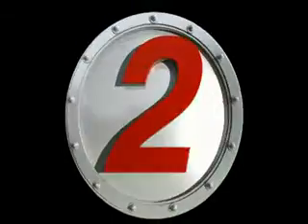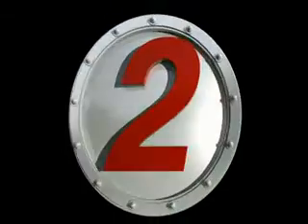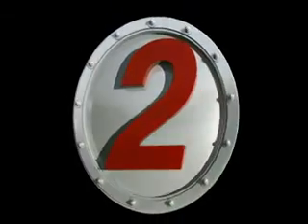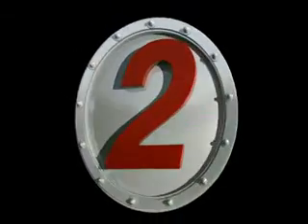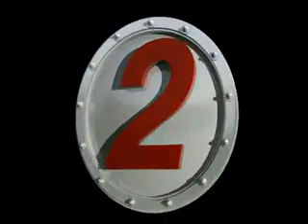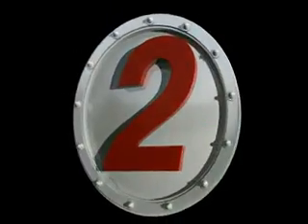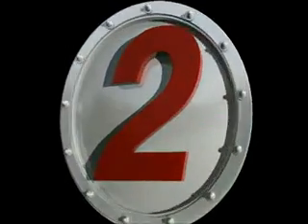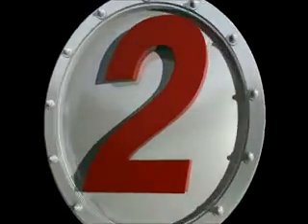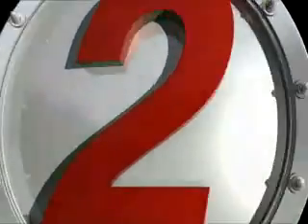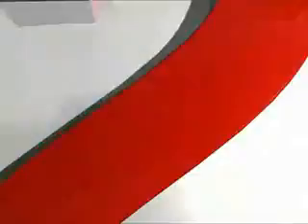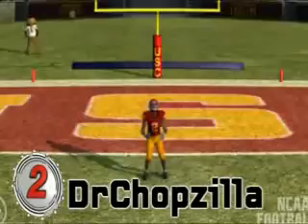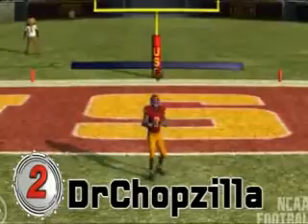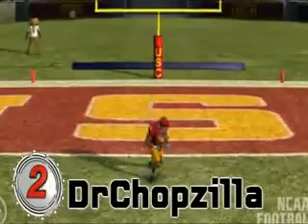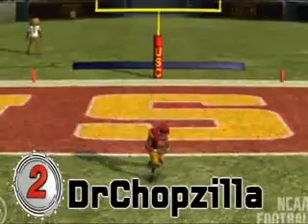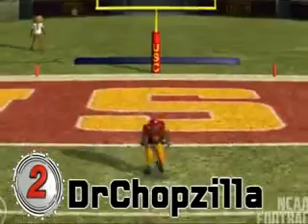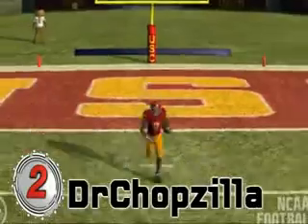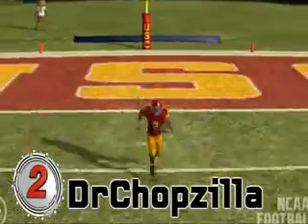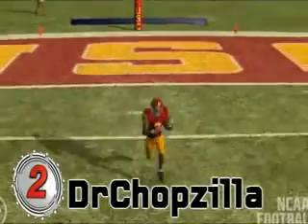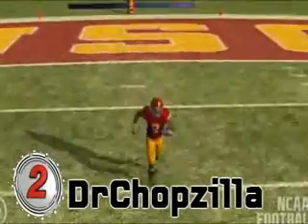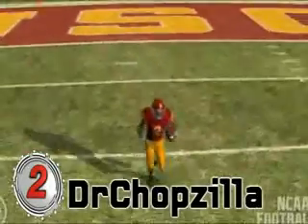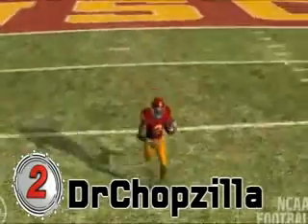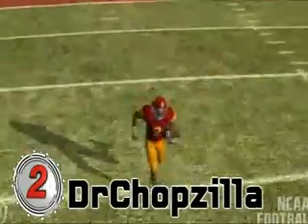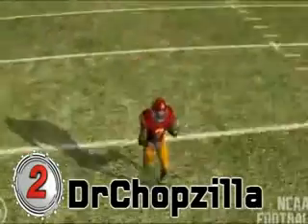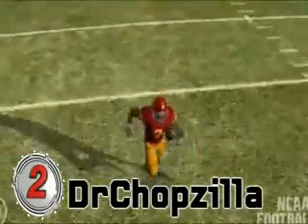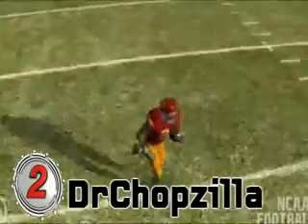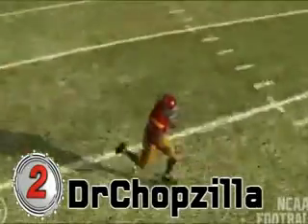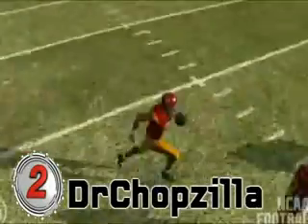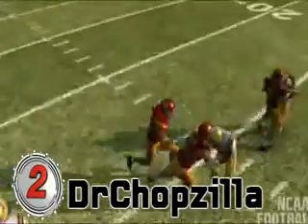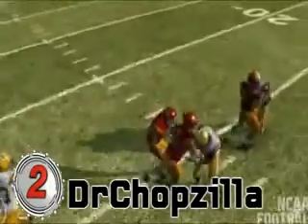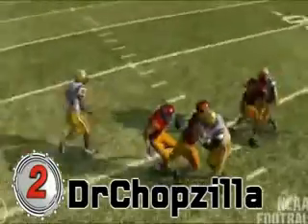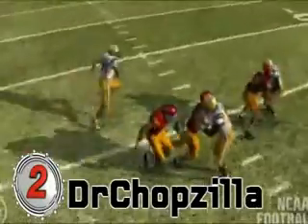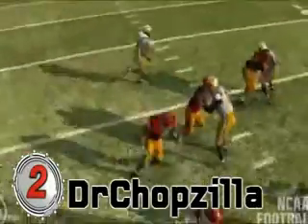Number 2. Number 2. We've got Dr. Chopzilla. USC vs. LSU. Look at this one.